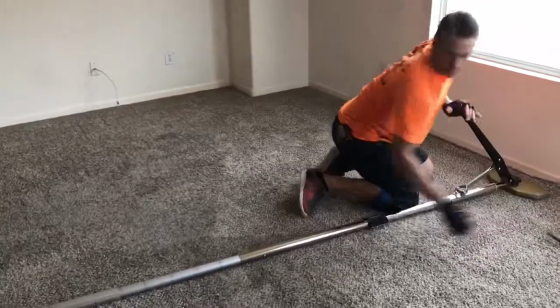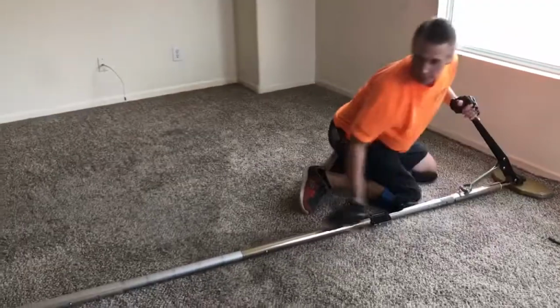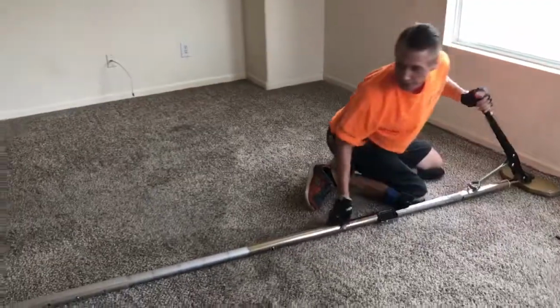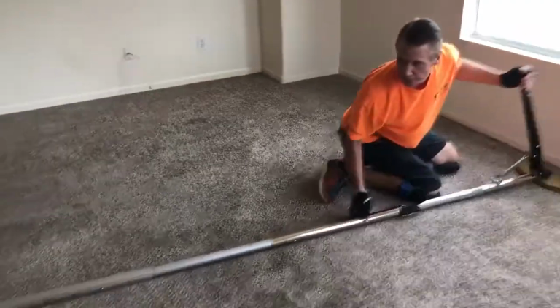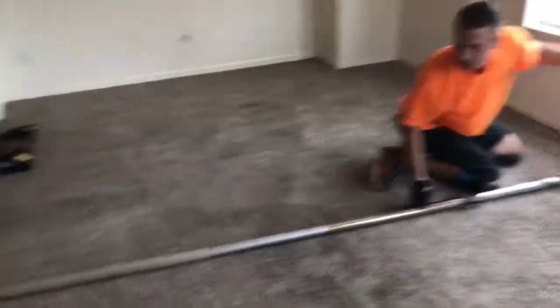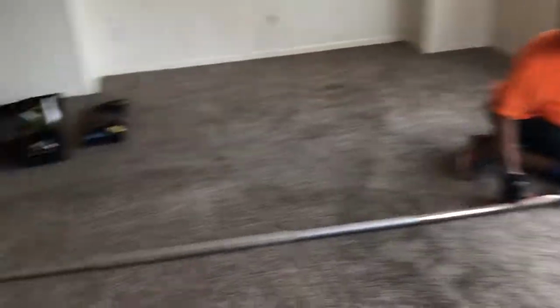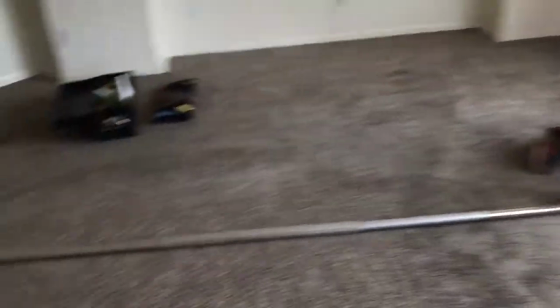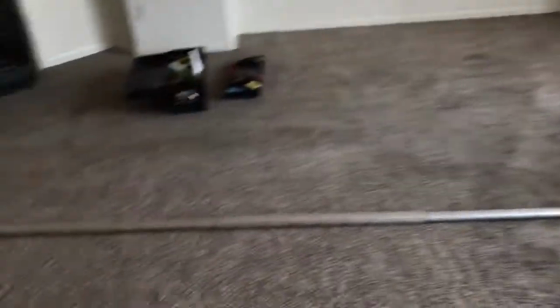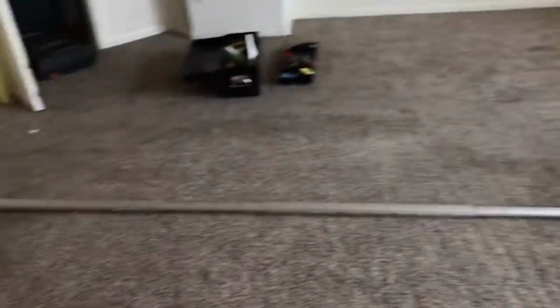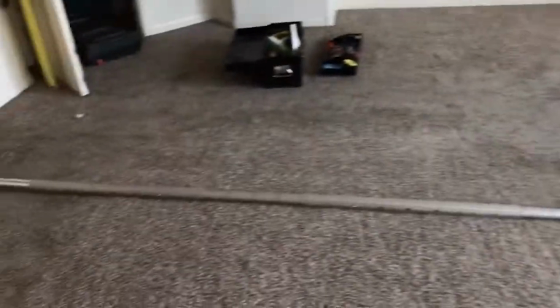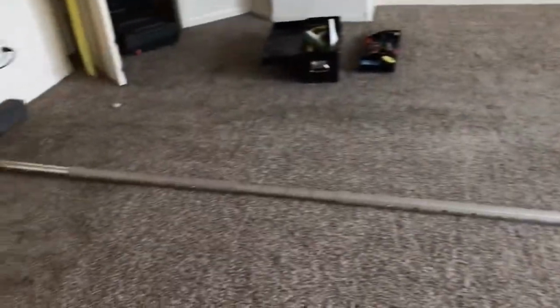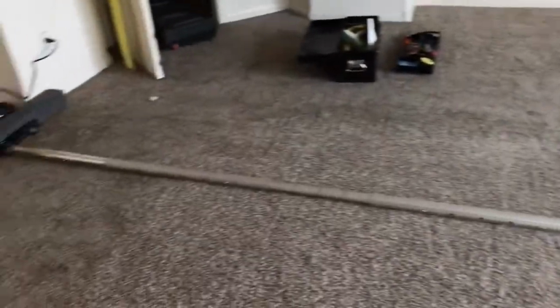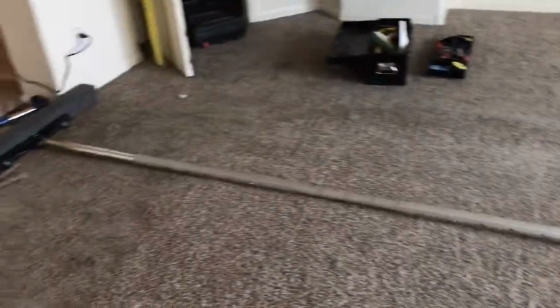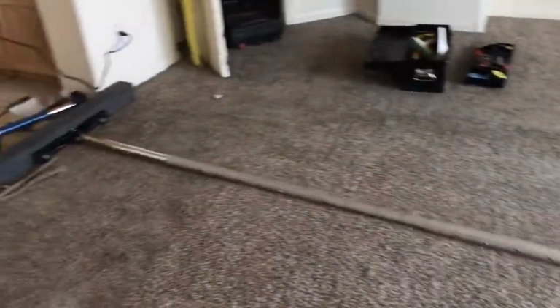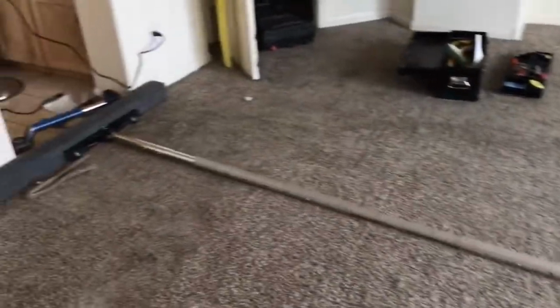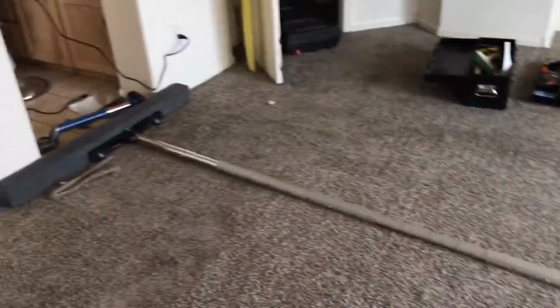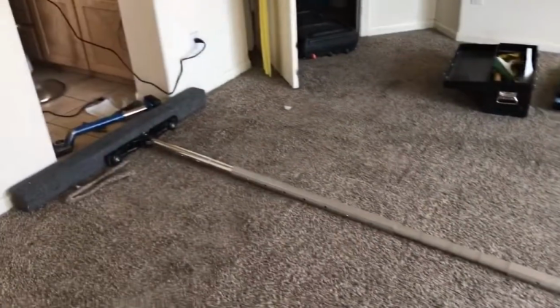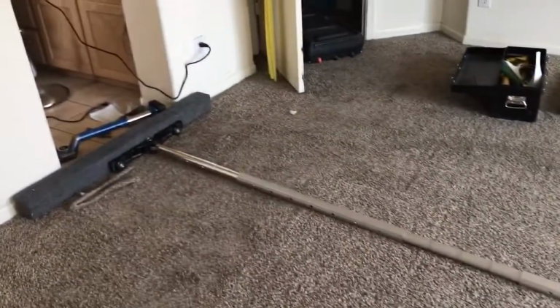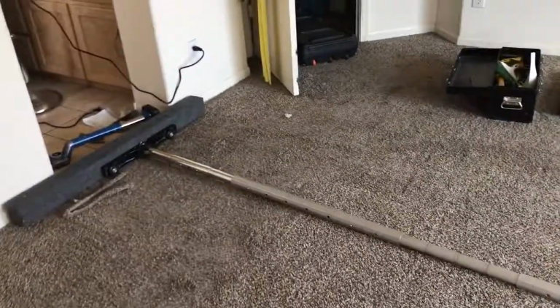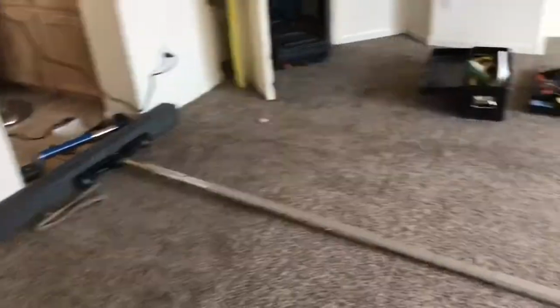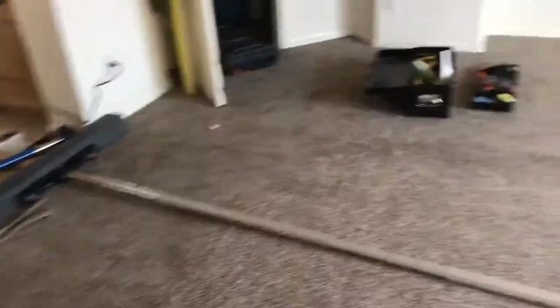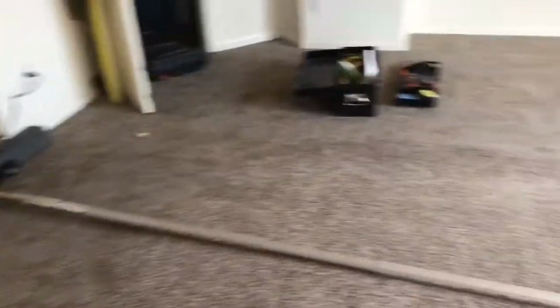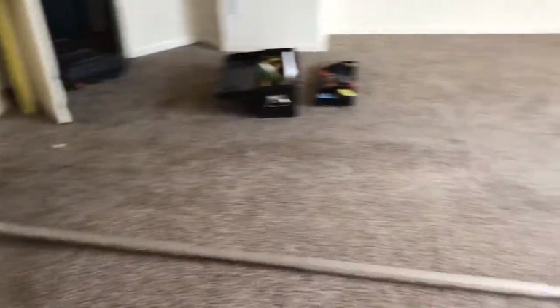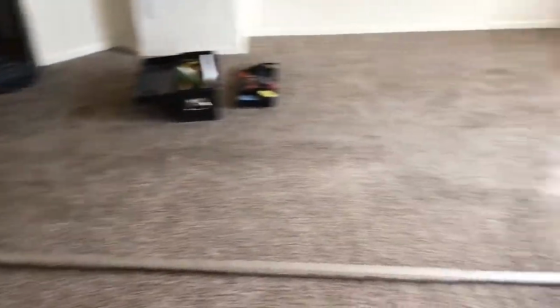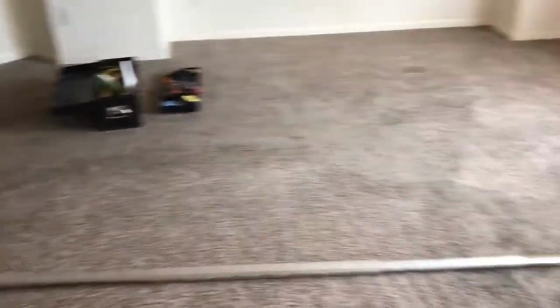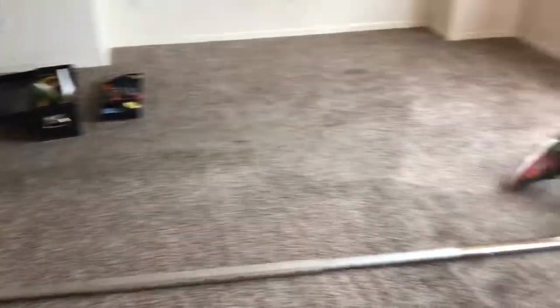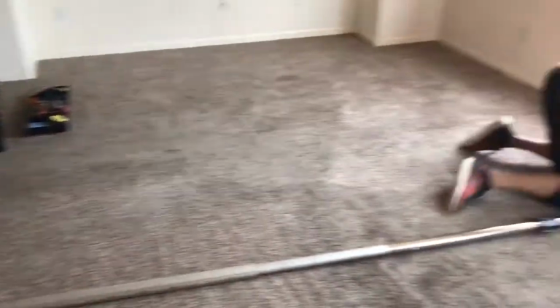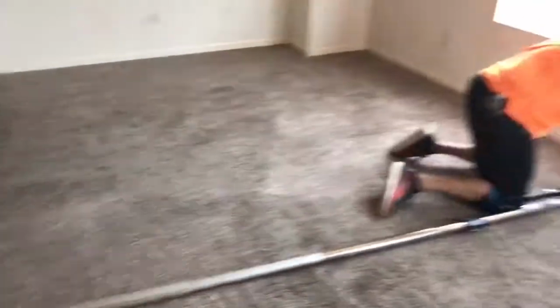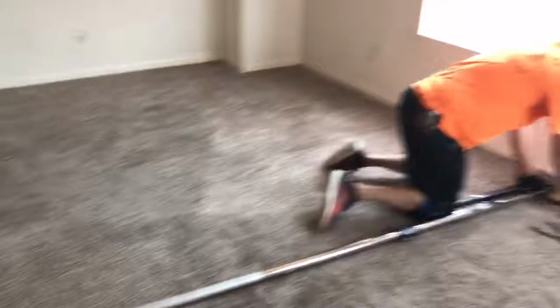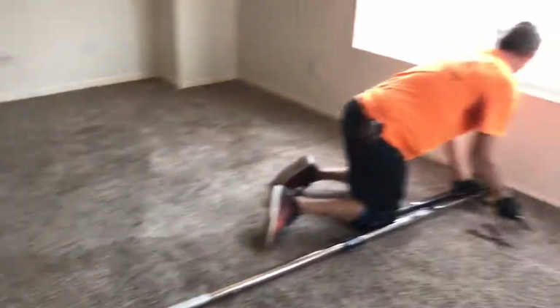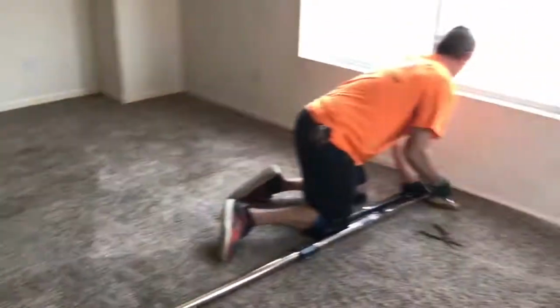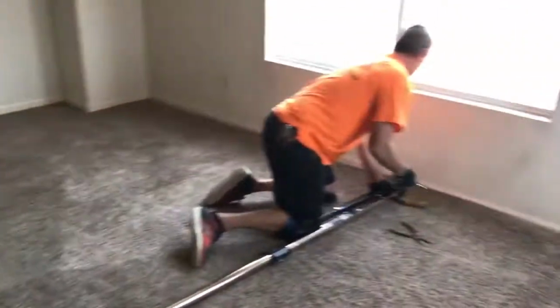Phoenix Carpet Repairing and Cleaning — getting carpets tighter and cleaner valley-wide.